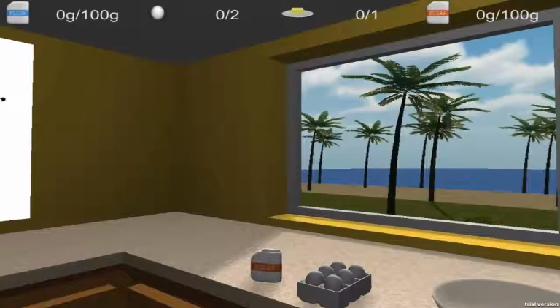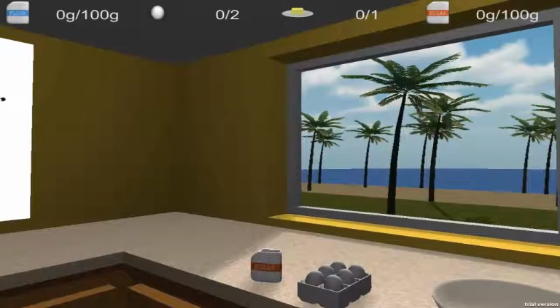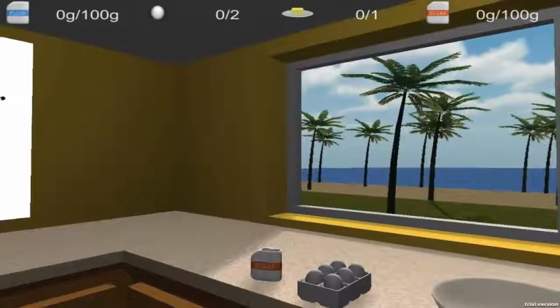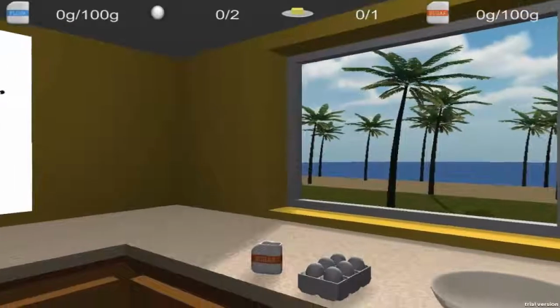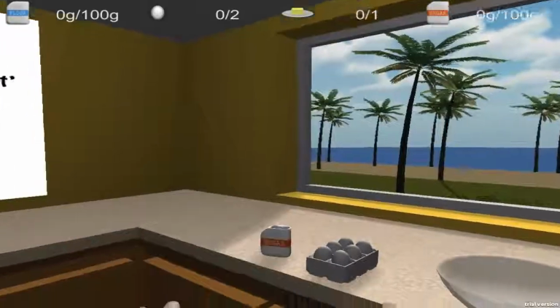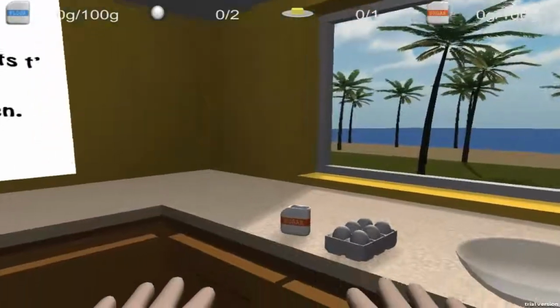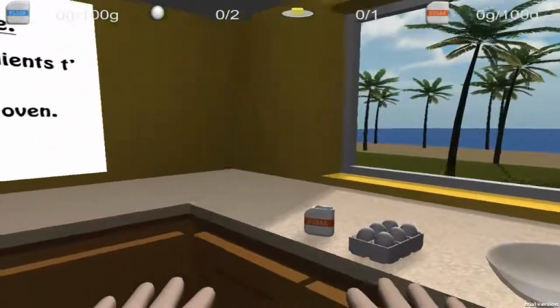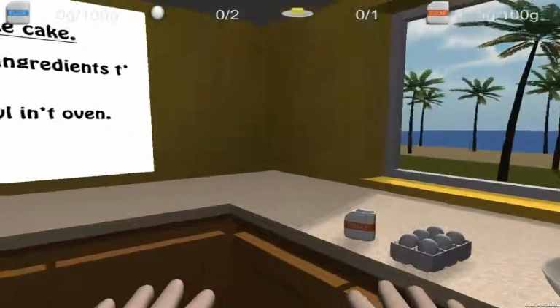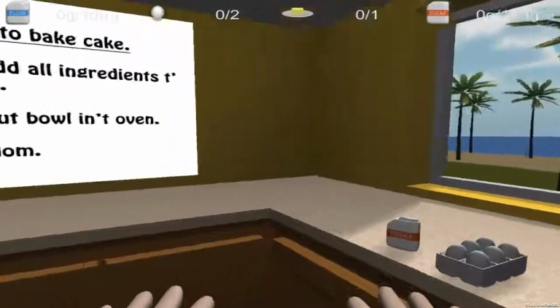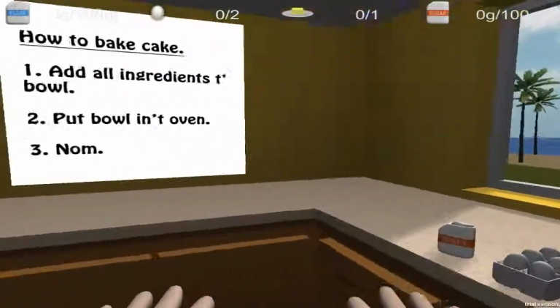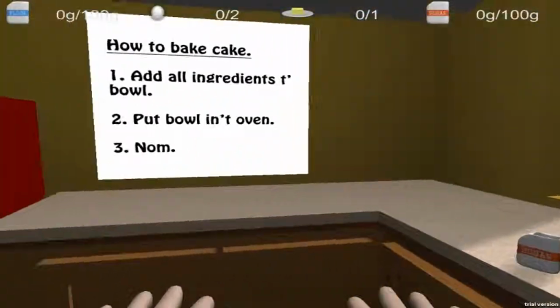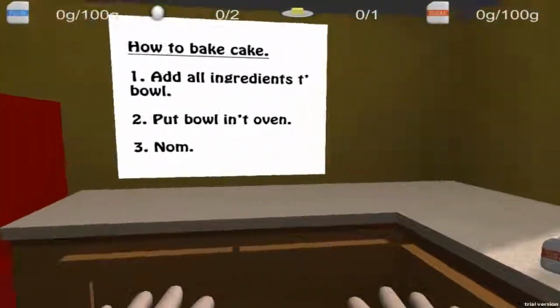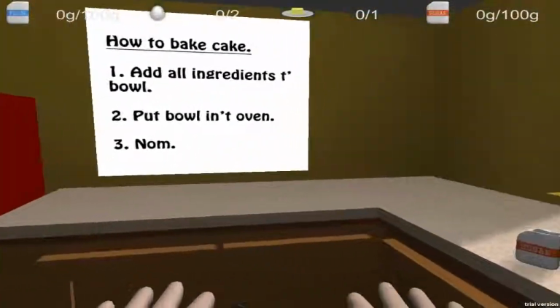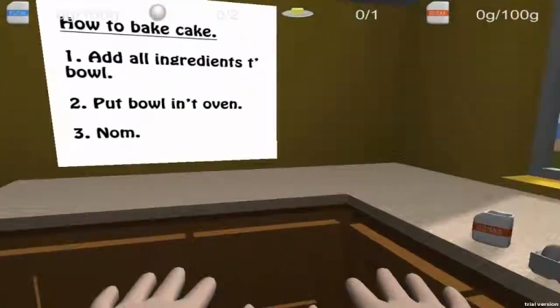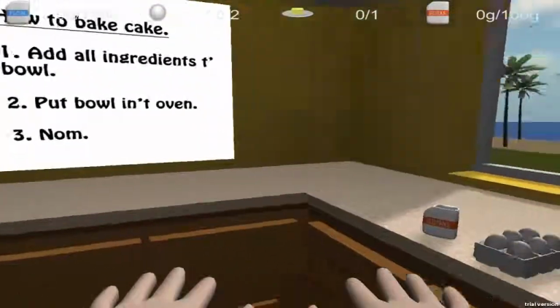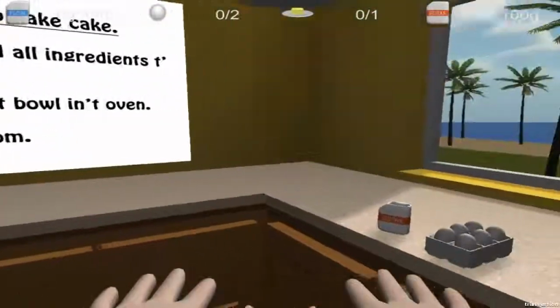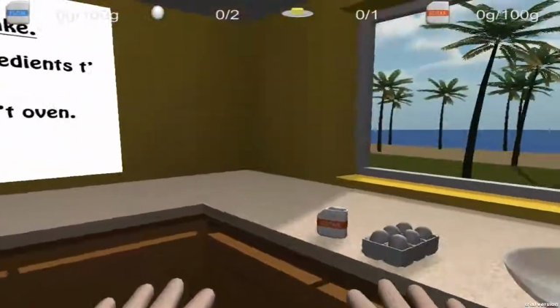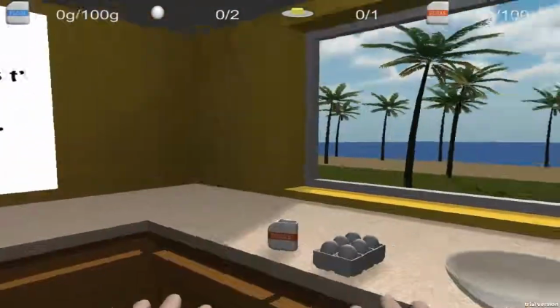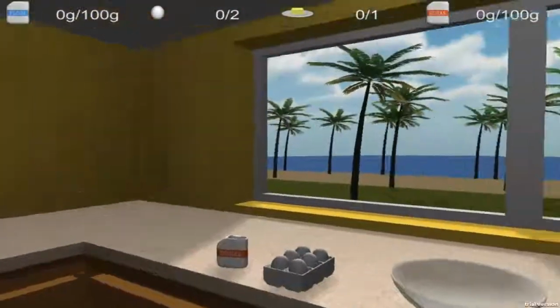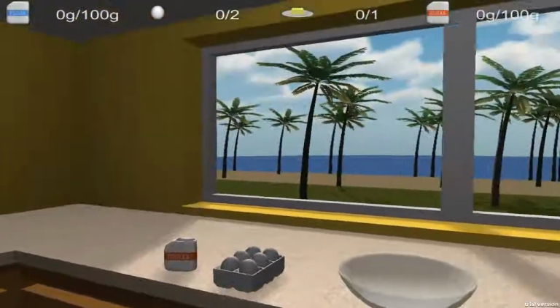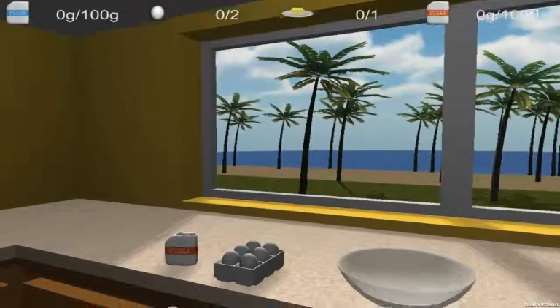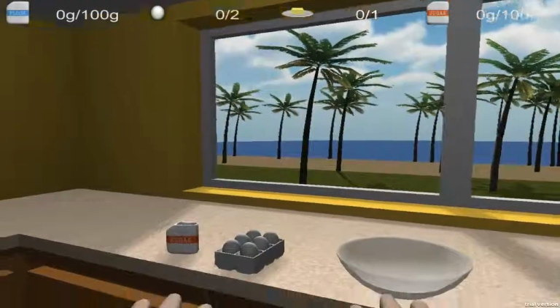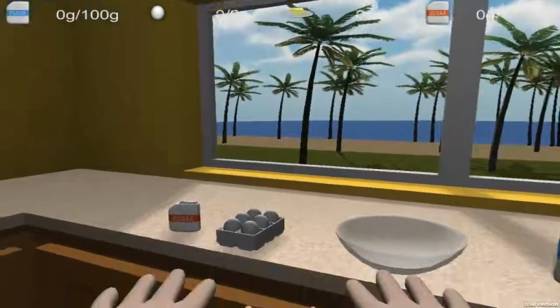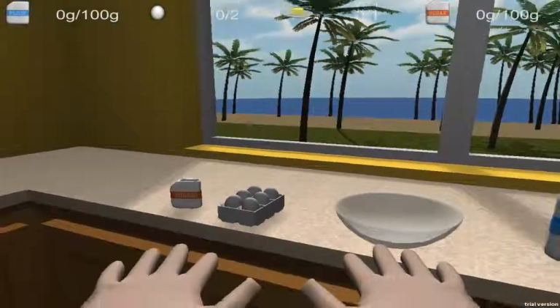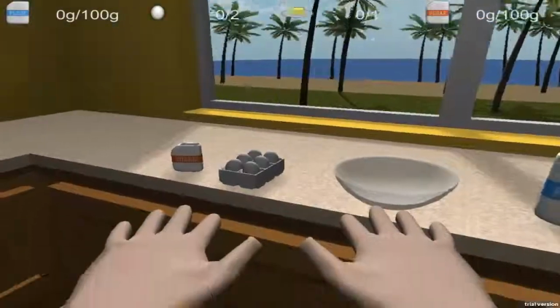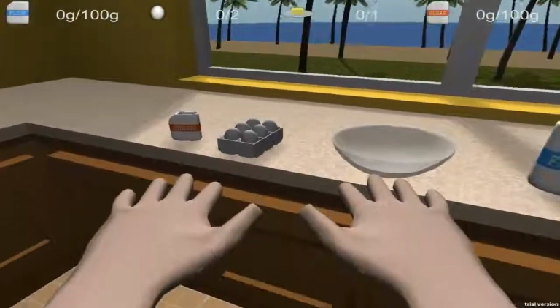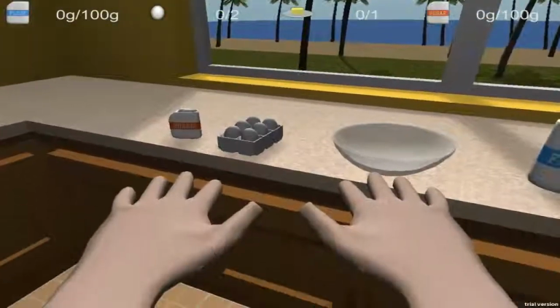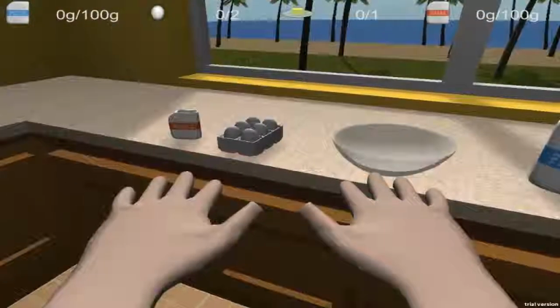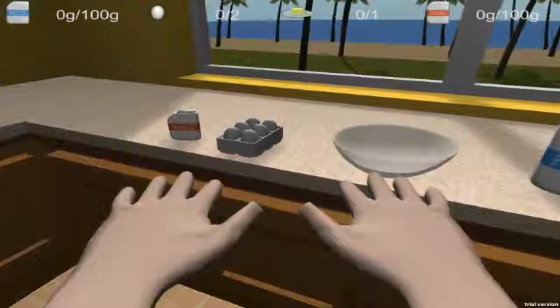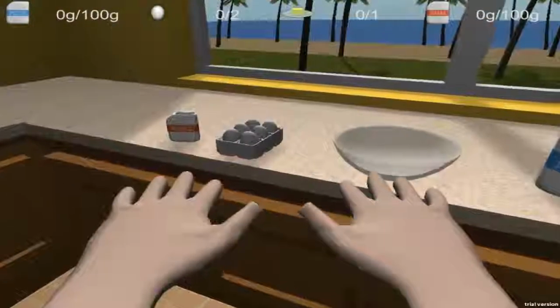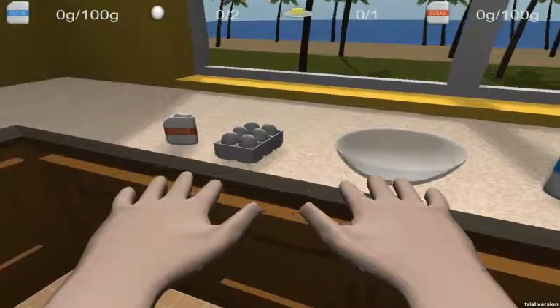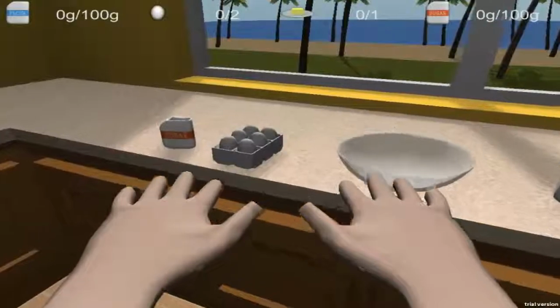After you have taken the bowl out of the oven, of course. So, let us begin.